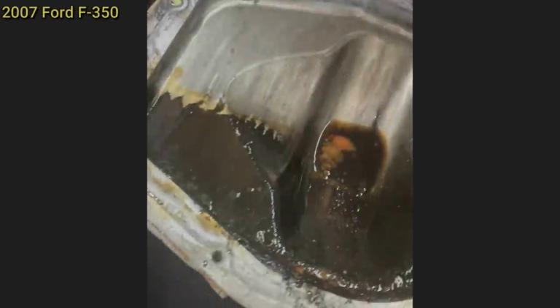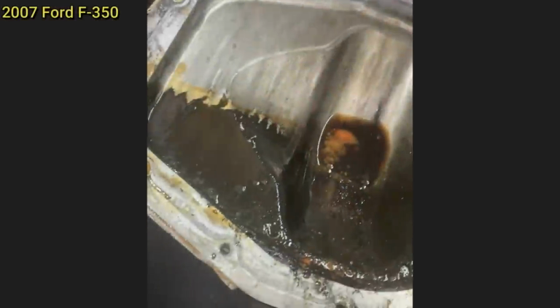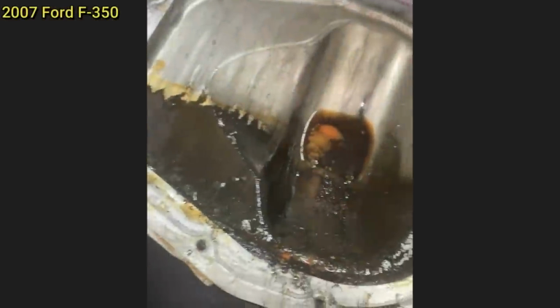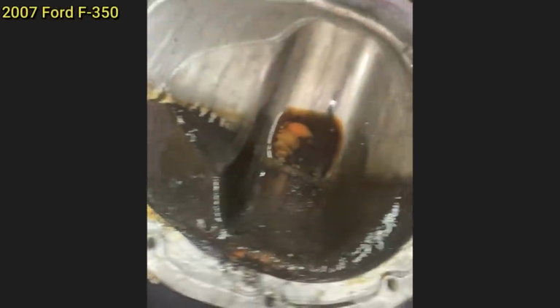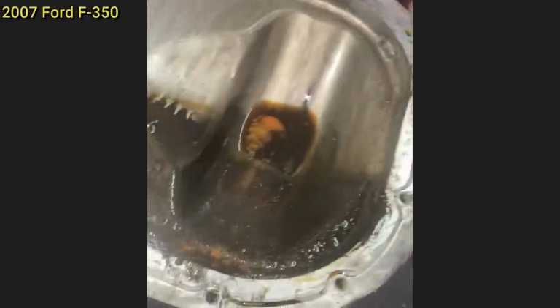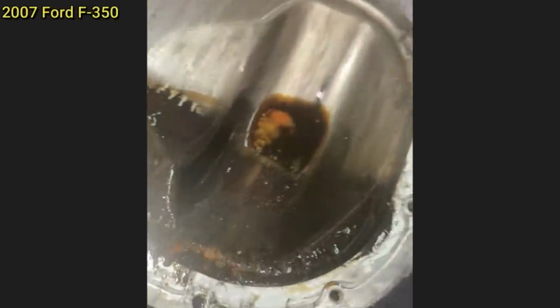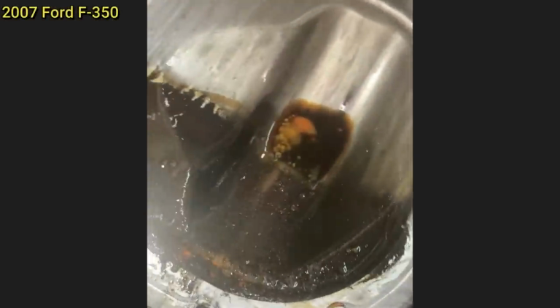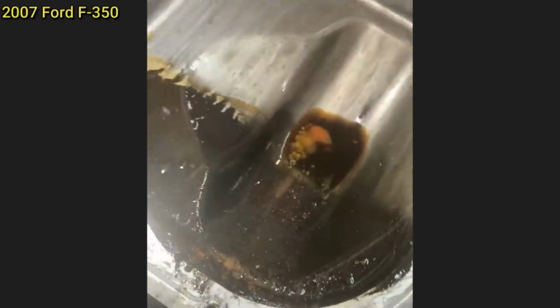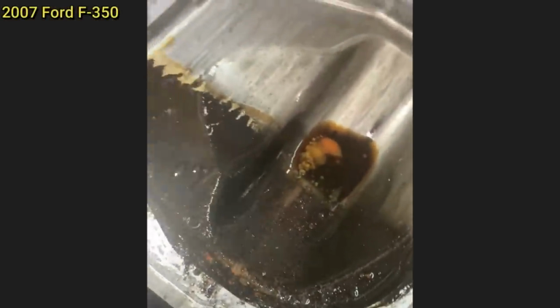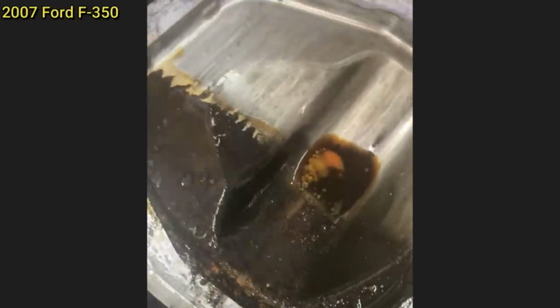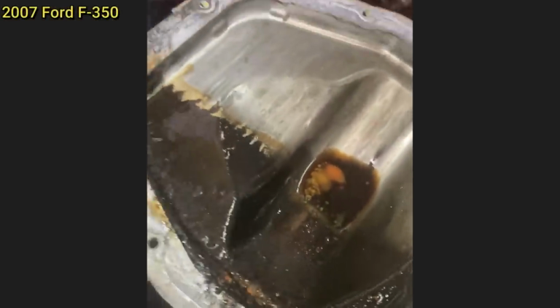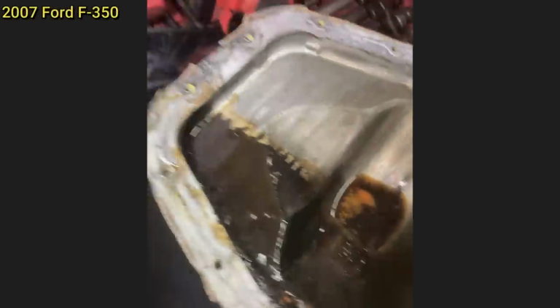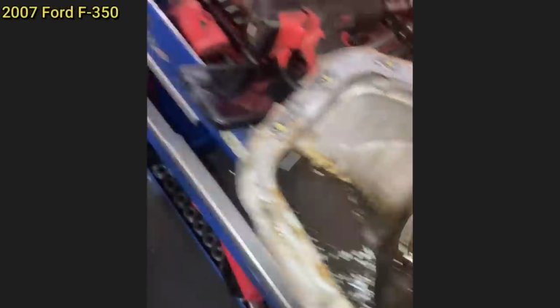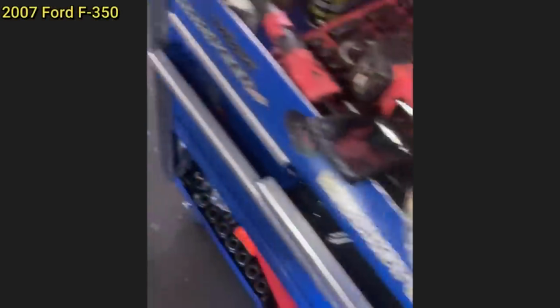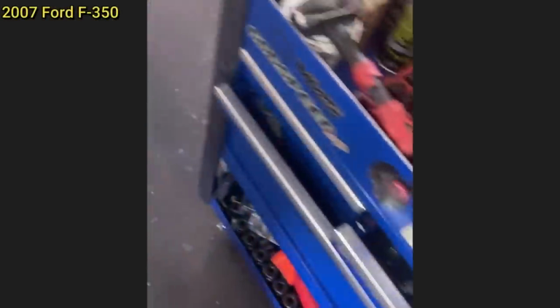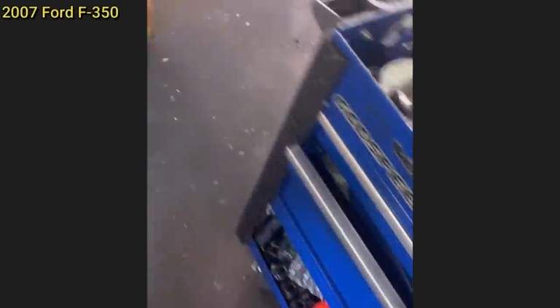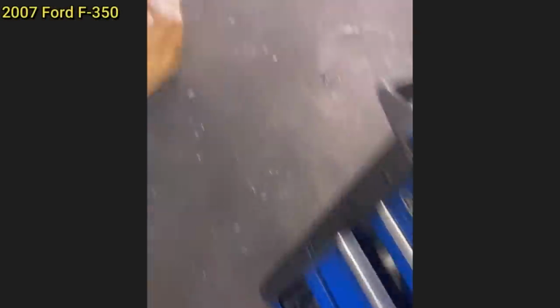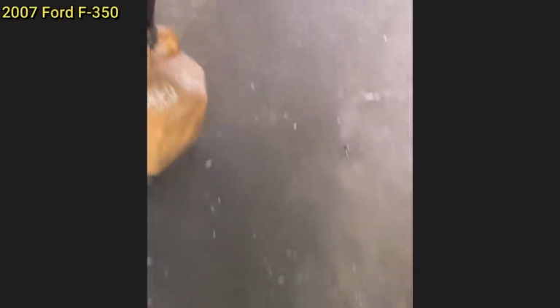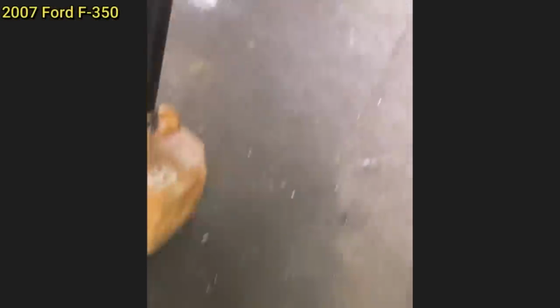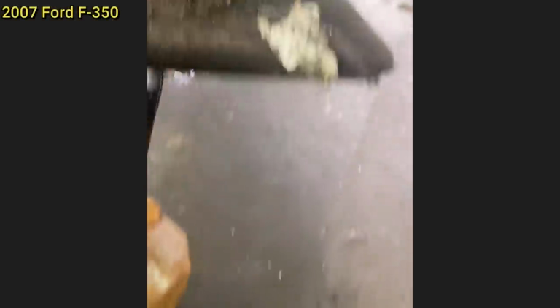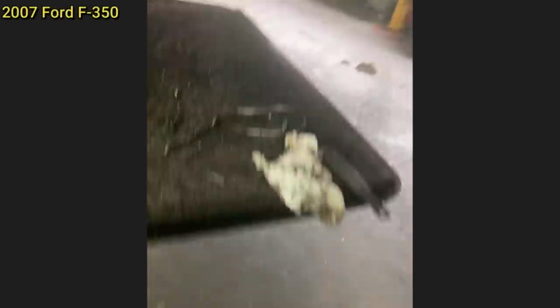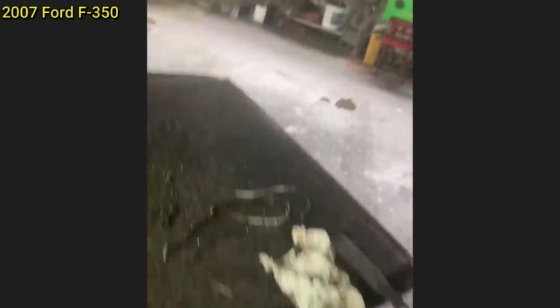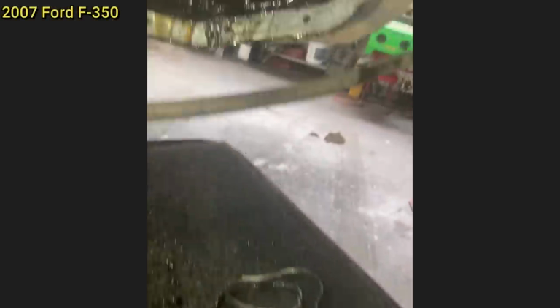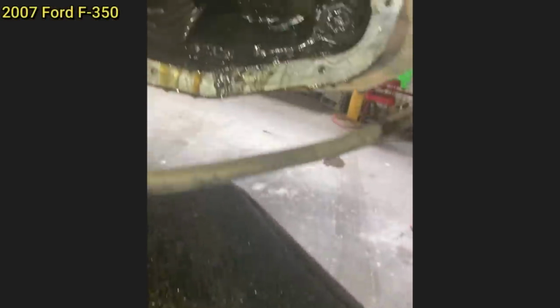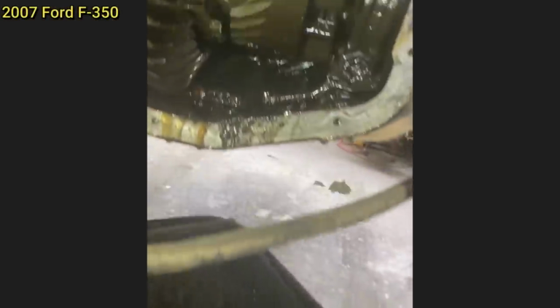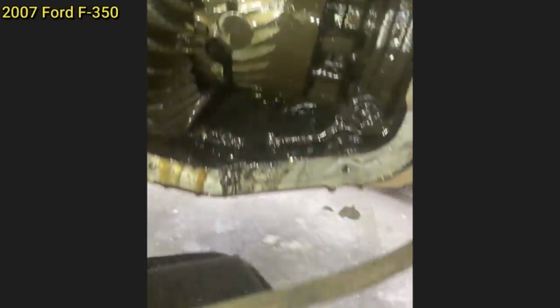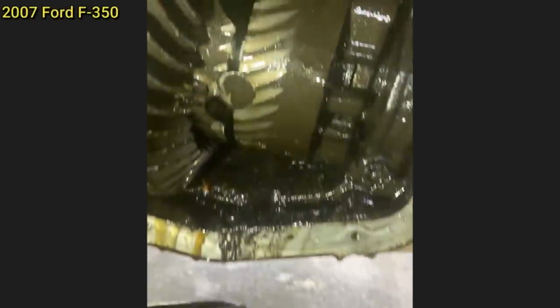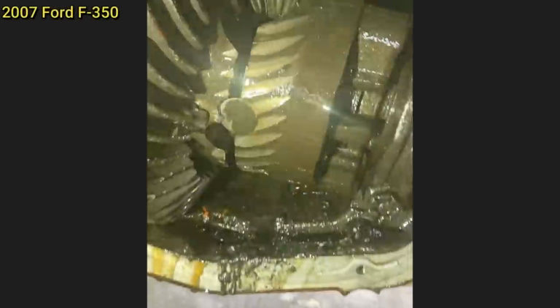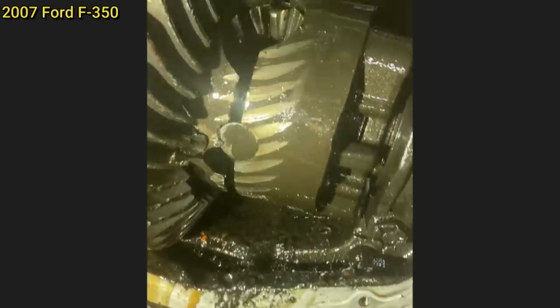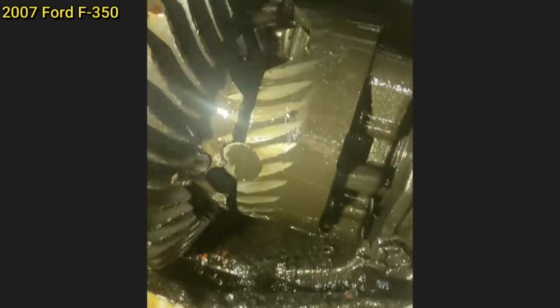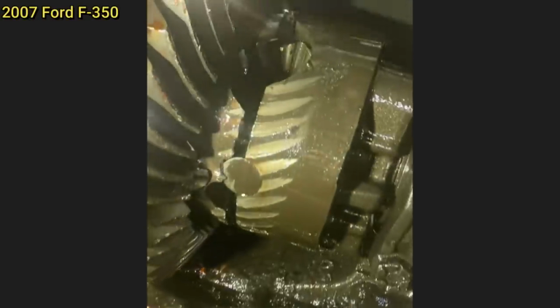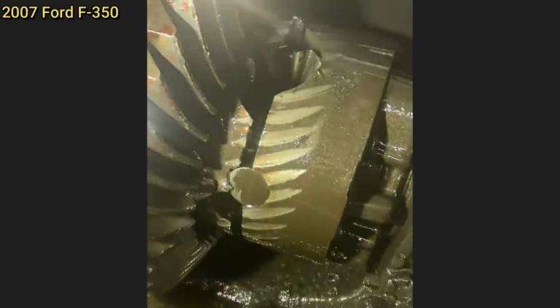This truck came in to get the differentials serviced and the technician found this once he removed the cover for the rear differential.